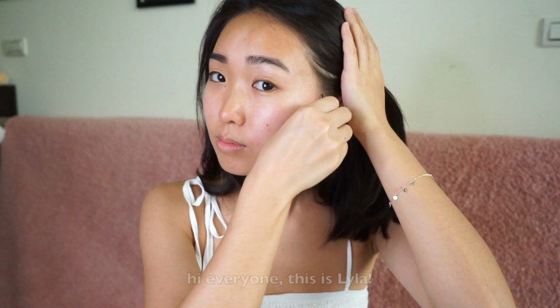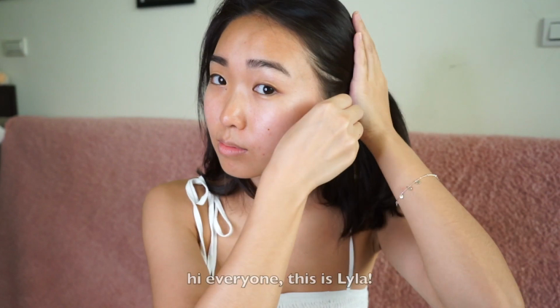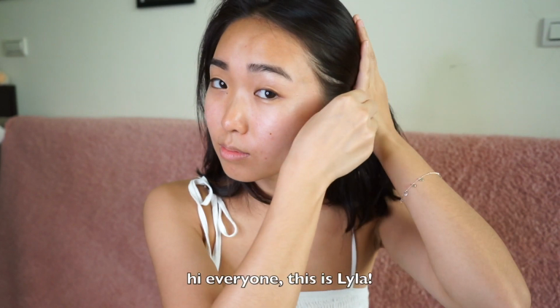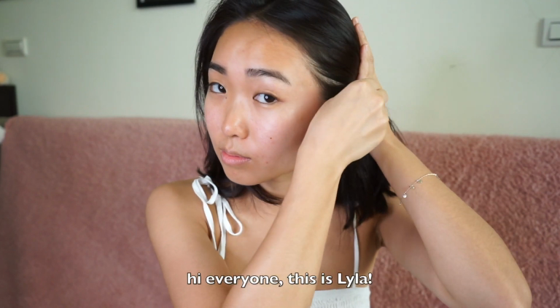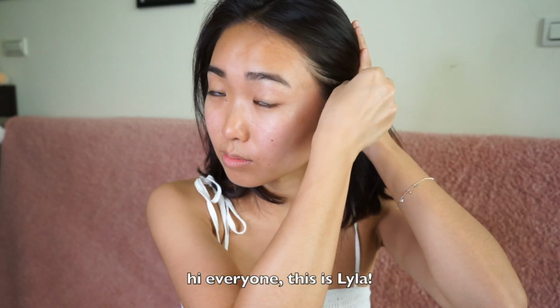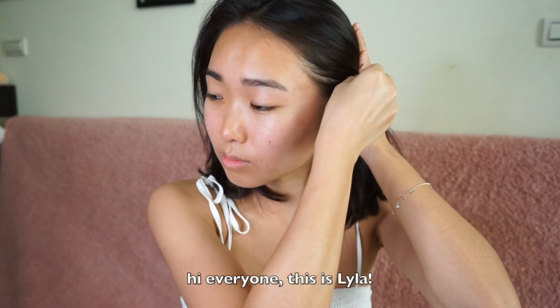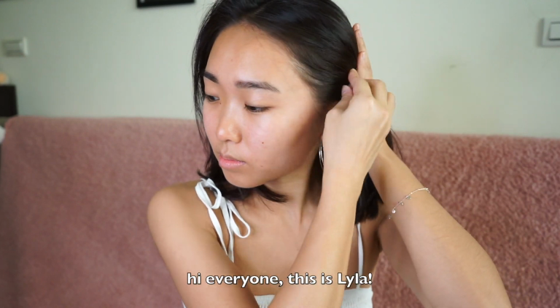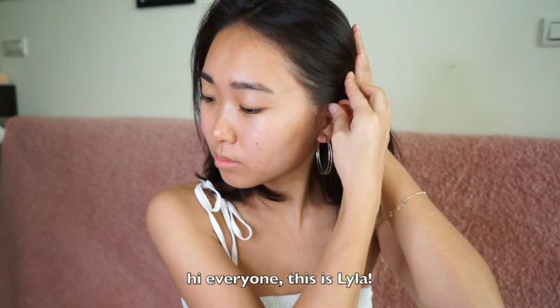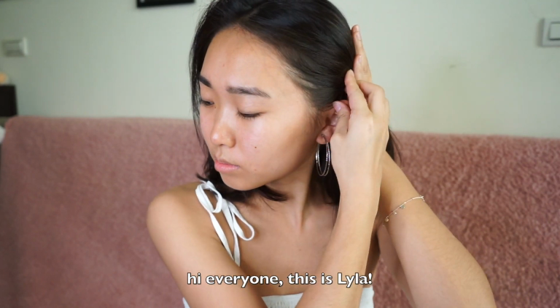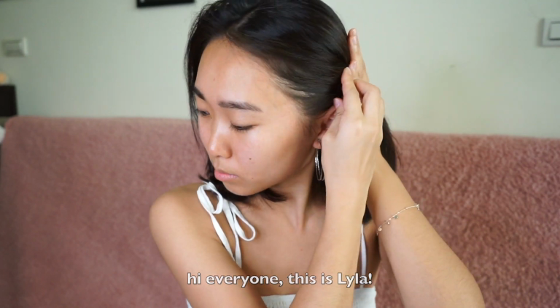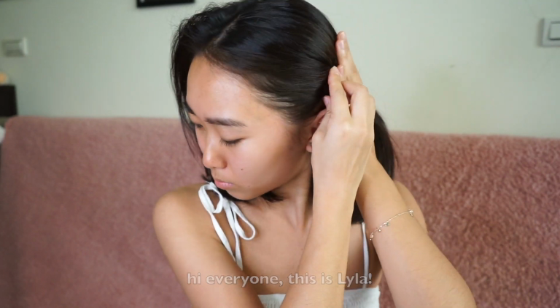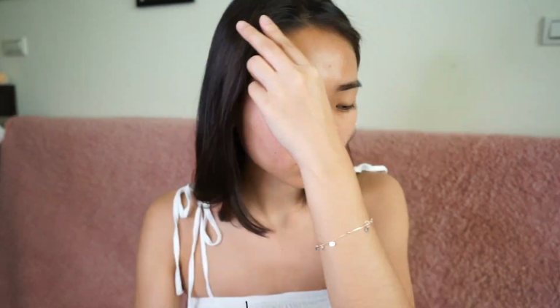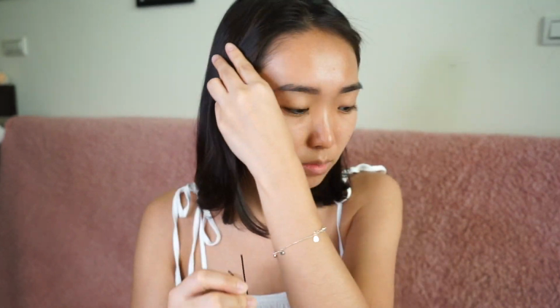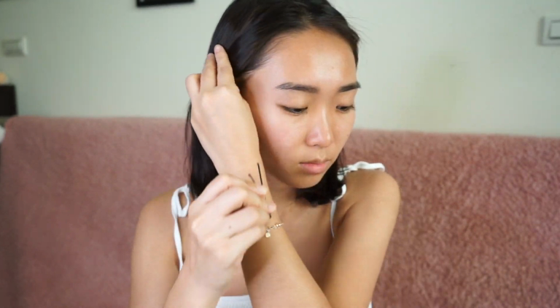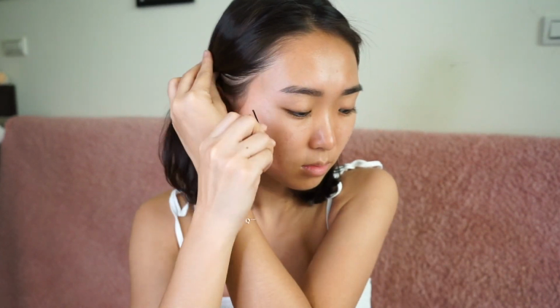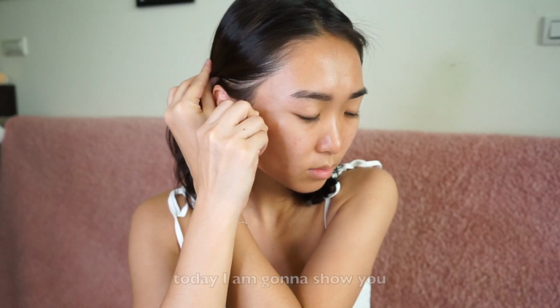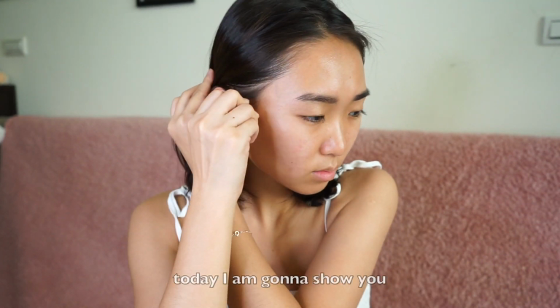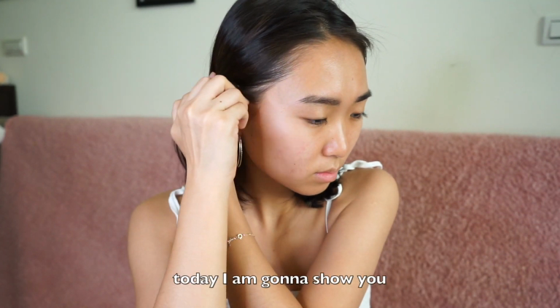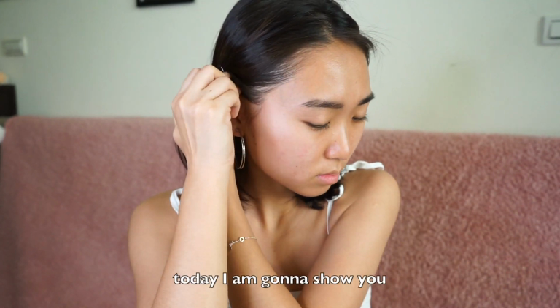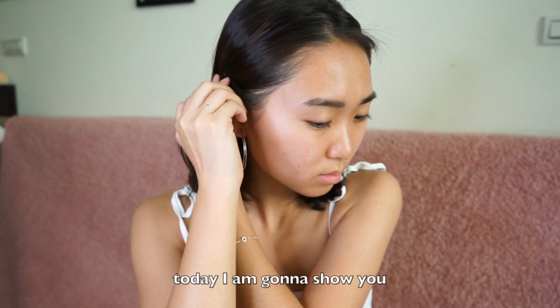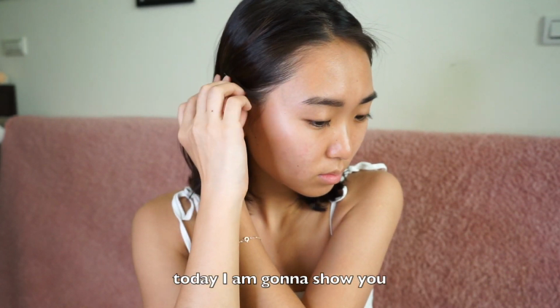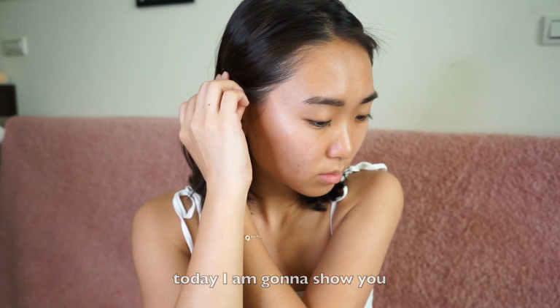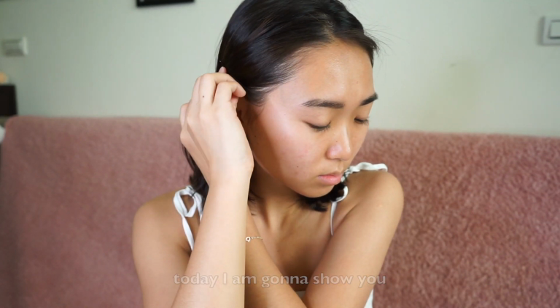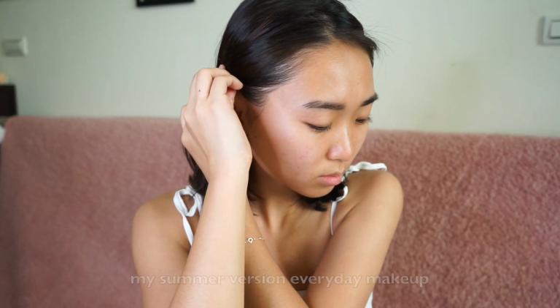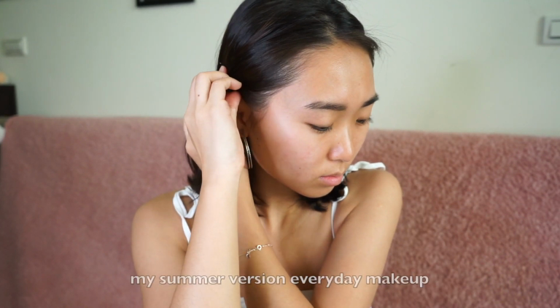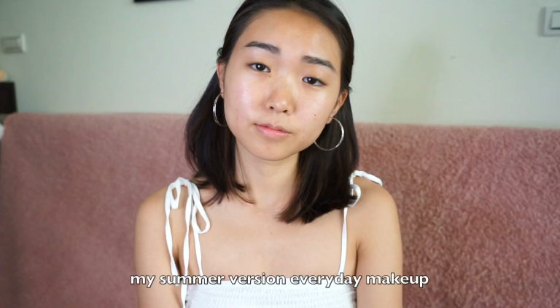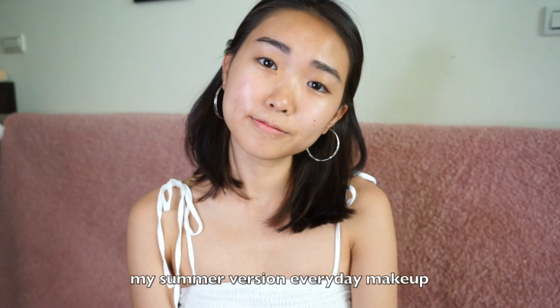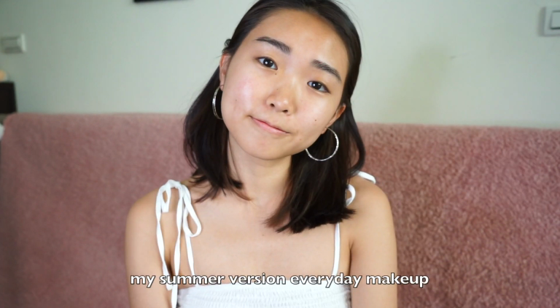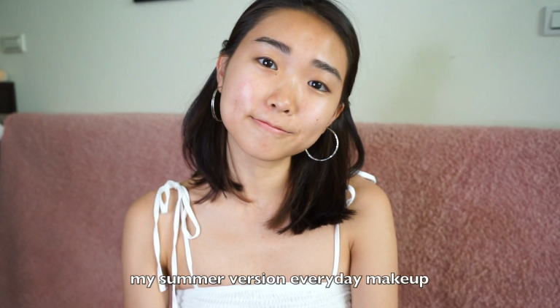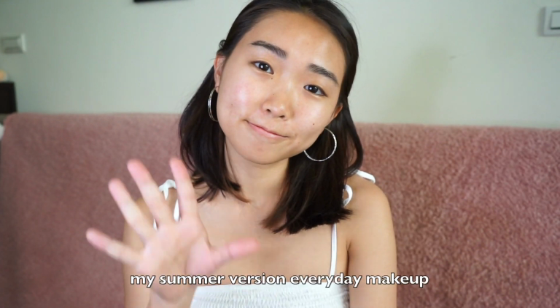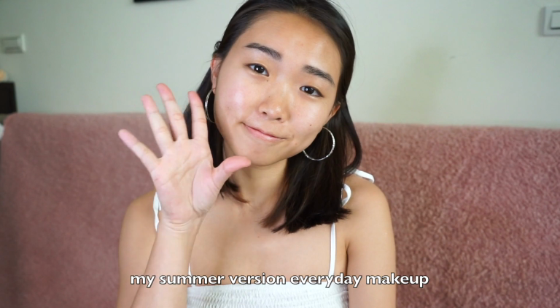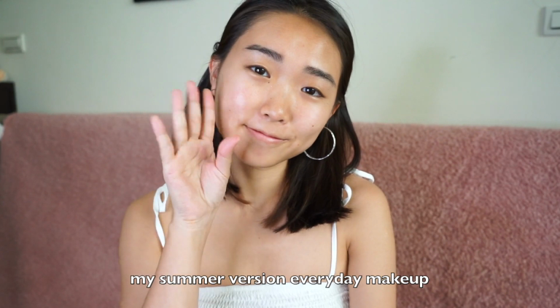Hi everyone, this is Lila. Today I'm gonna show you my summer version everyday makeup.